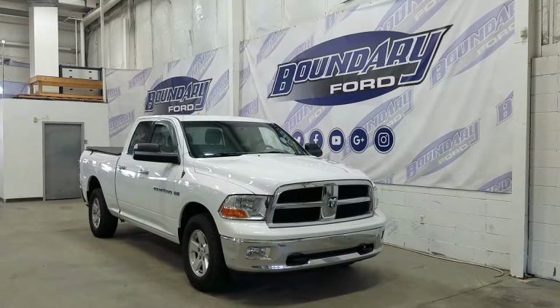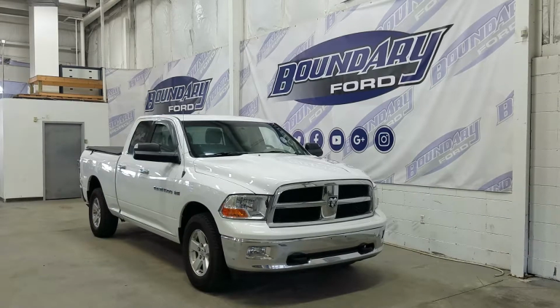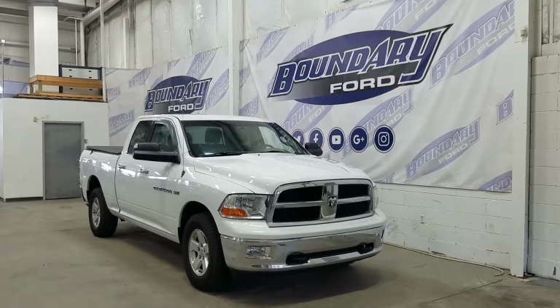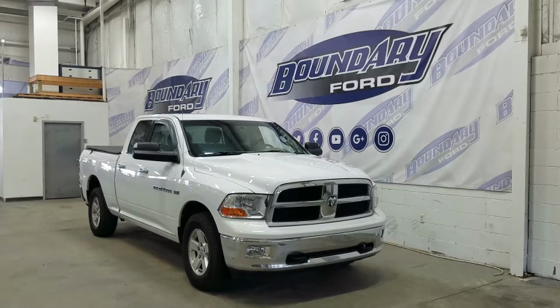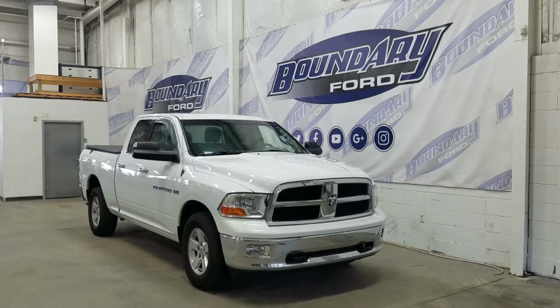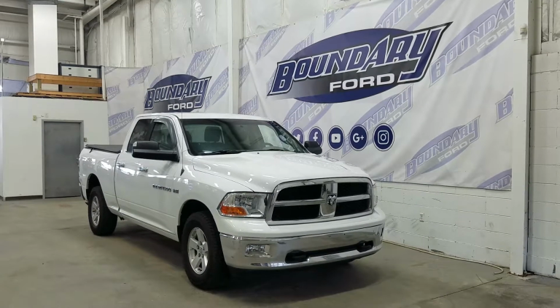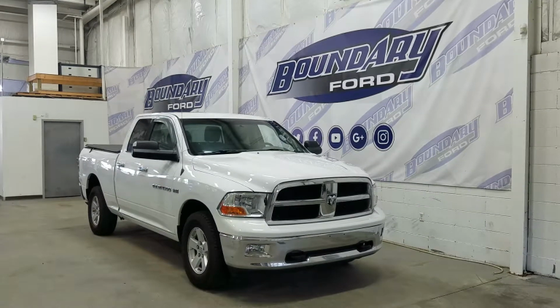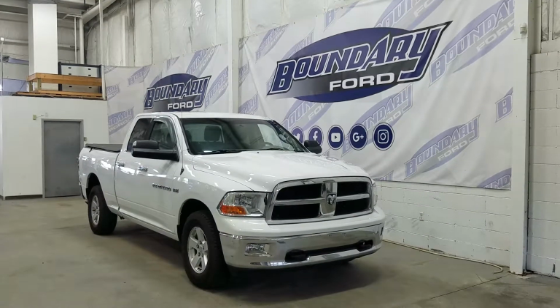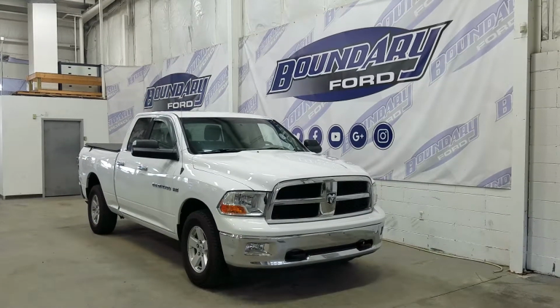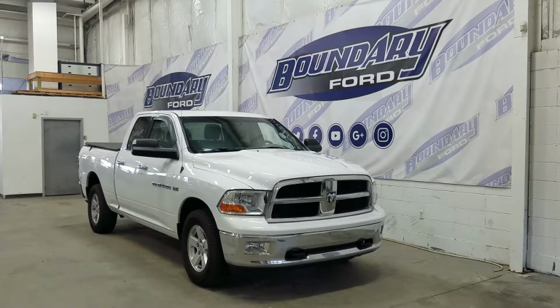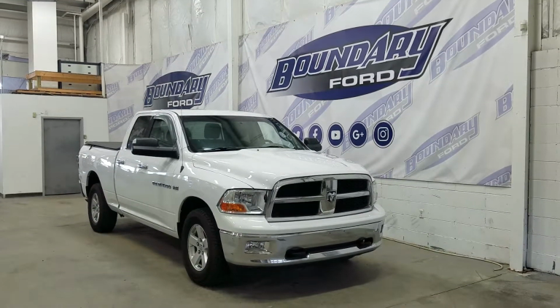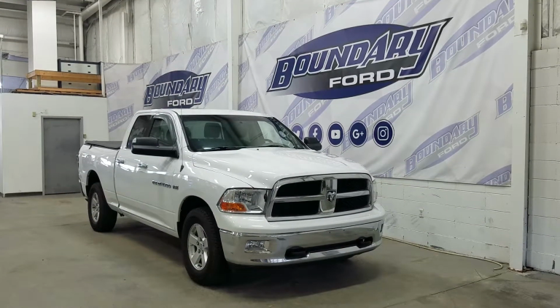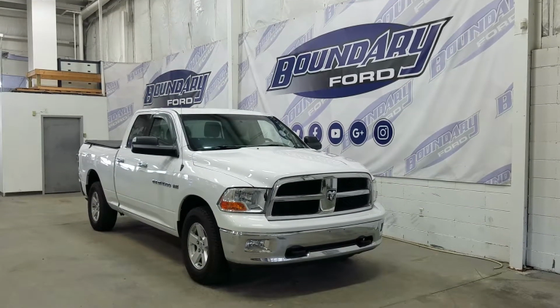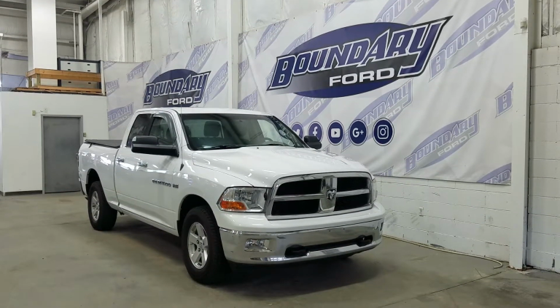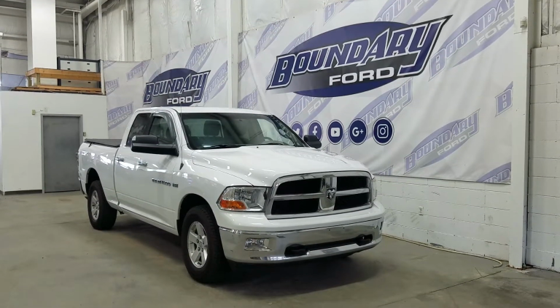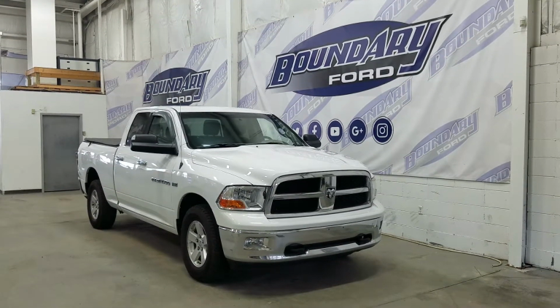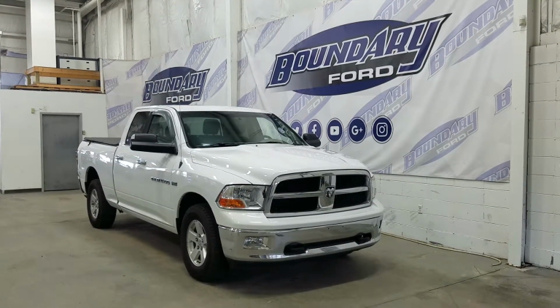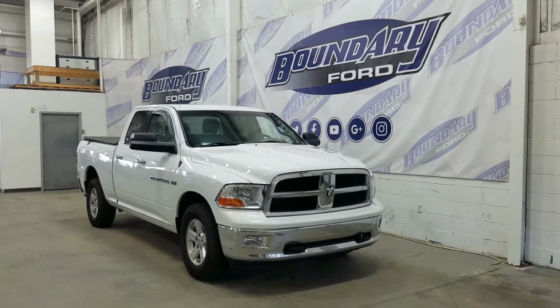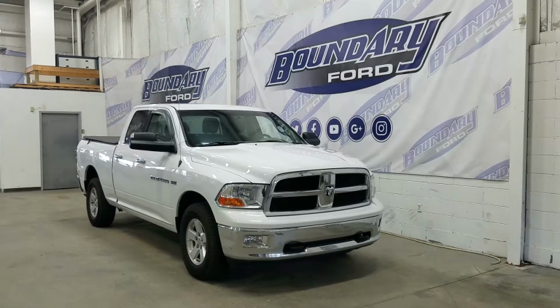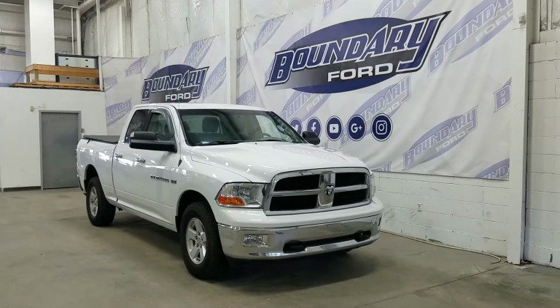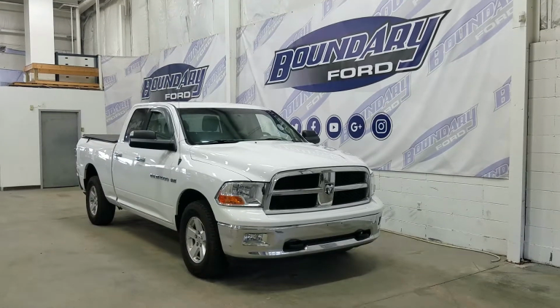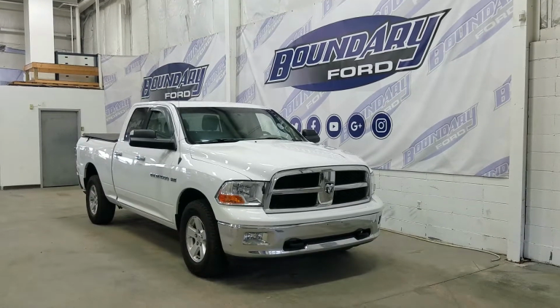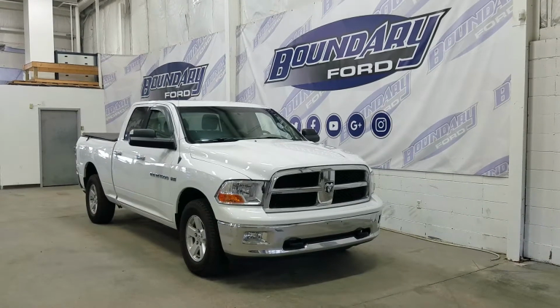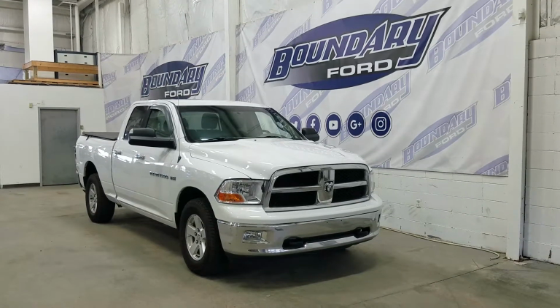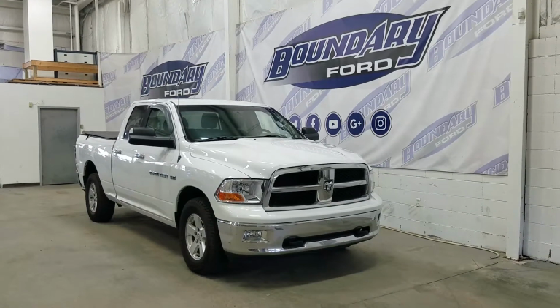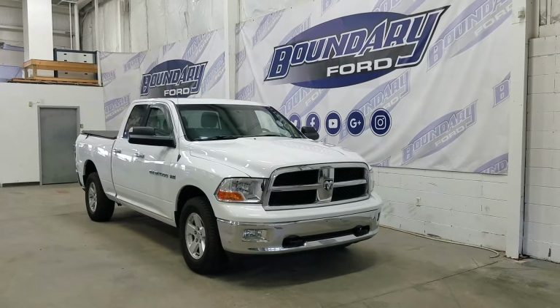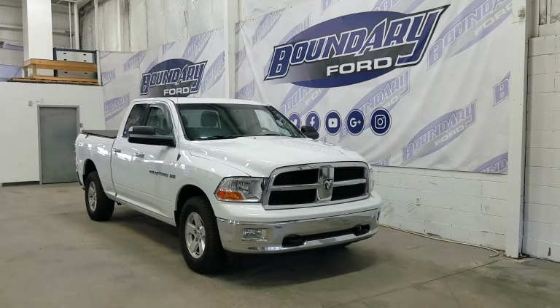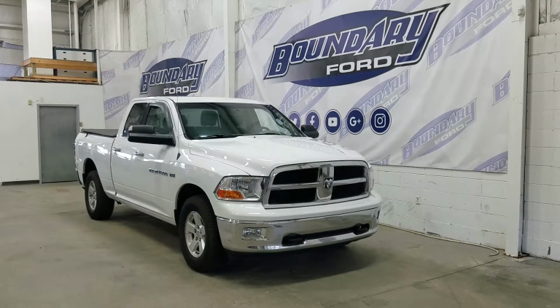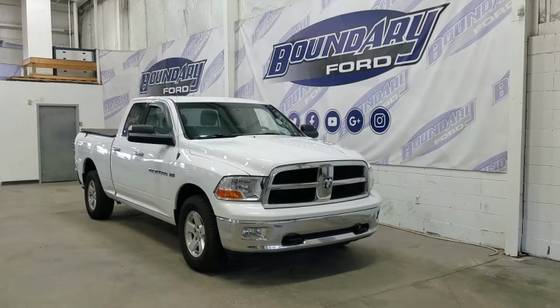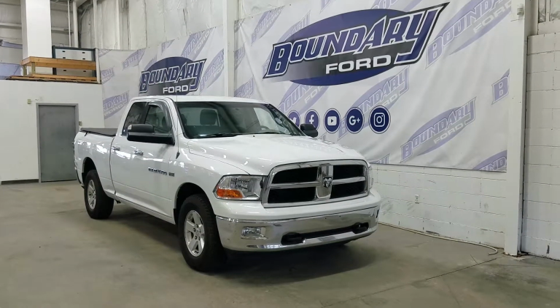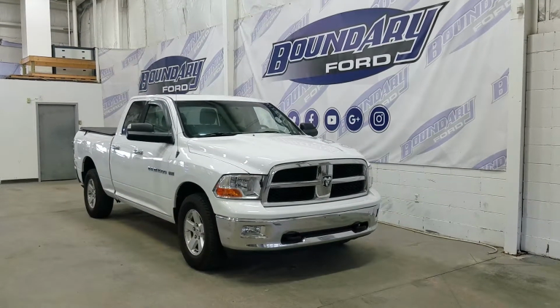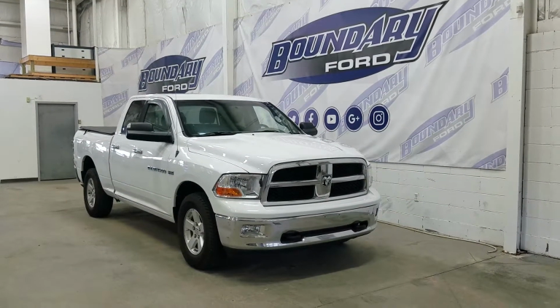At the front we have our halogen high and low beam headlamps as well as our daytime running lights, fog lamps, and two tow hooks.